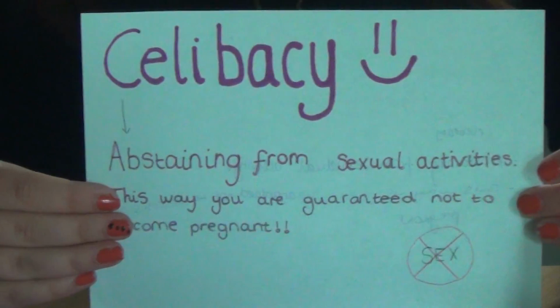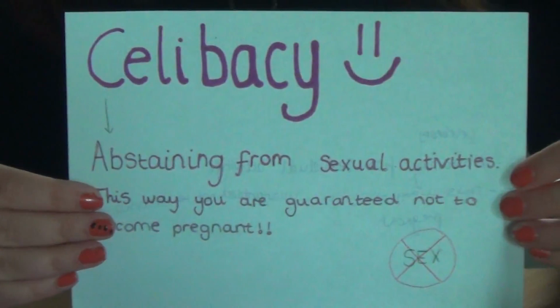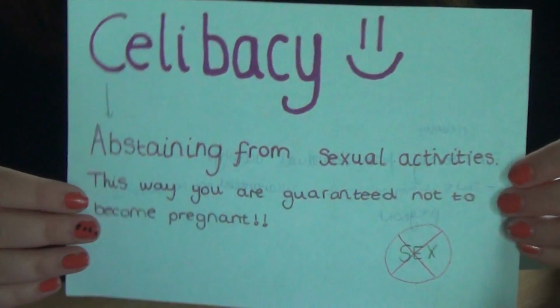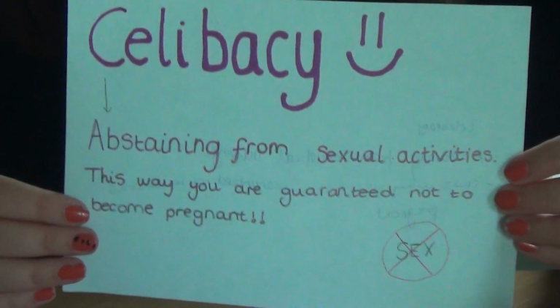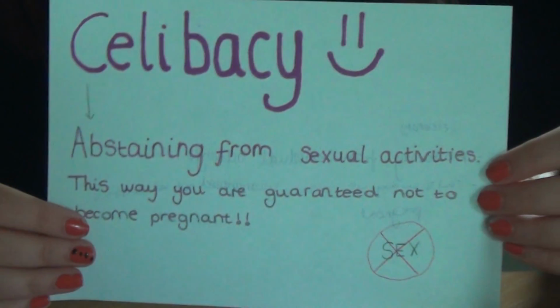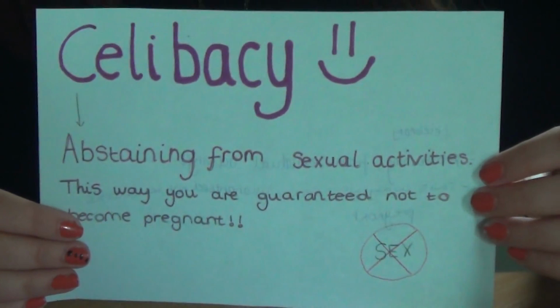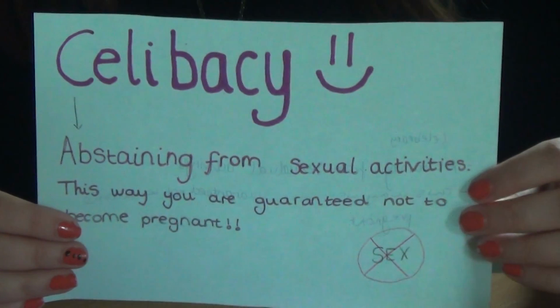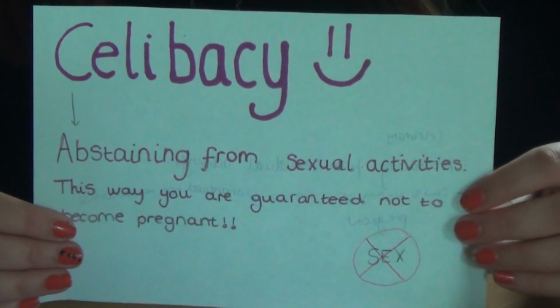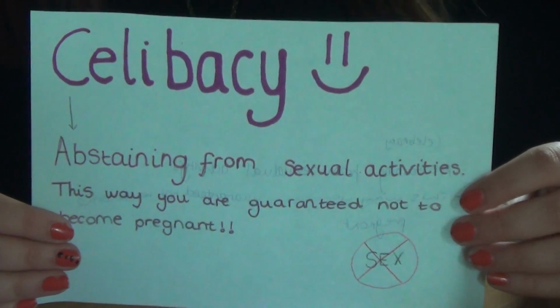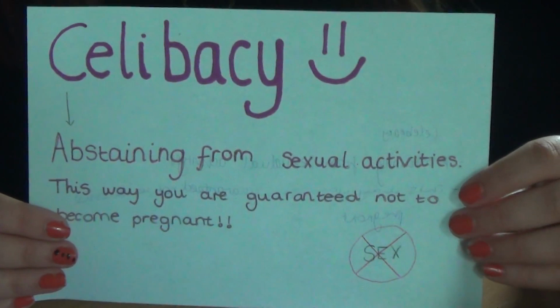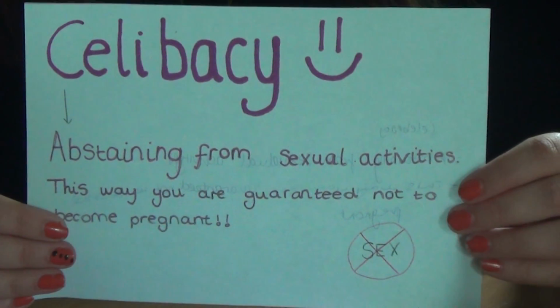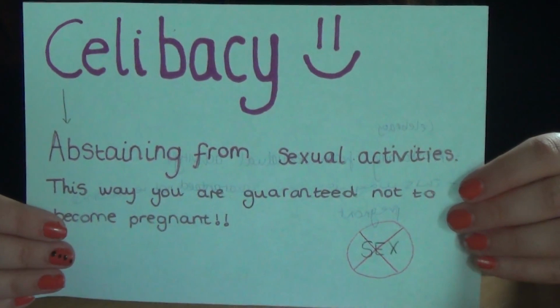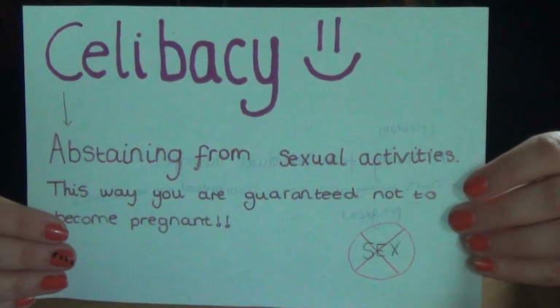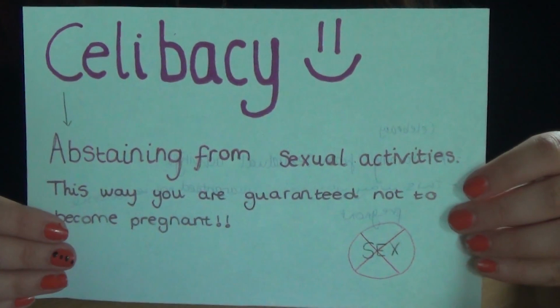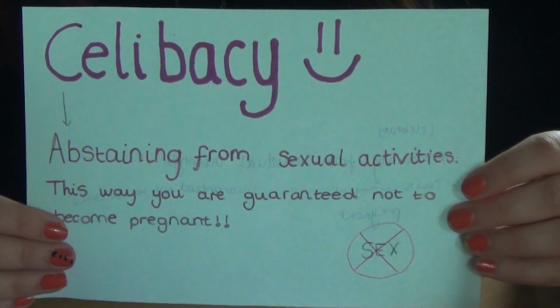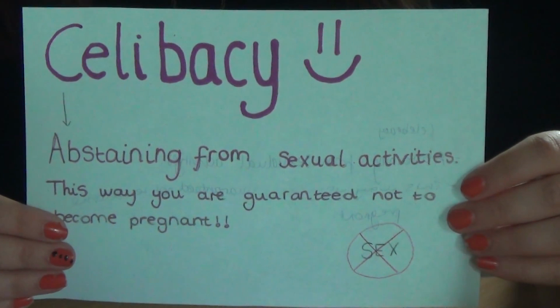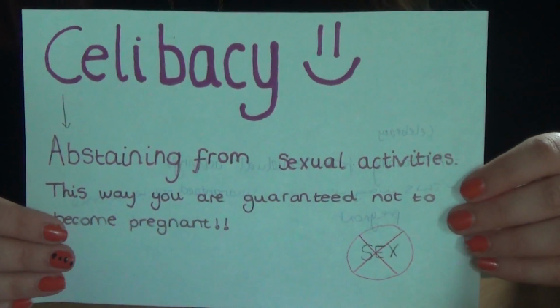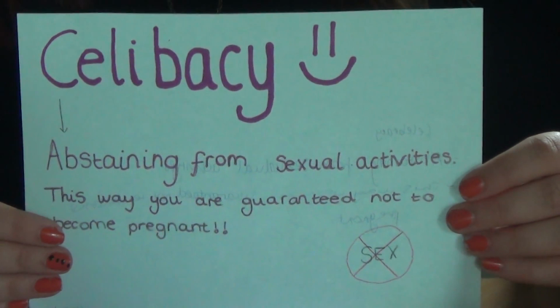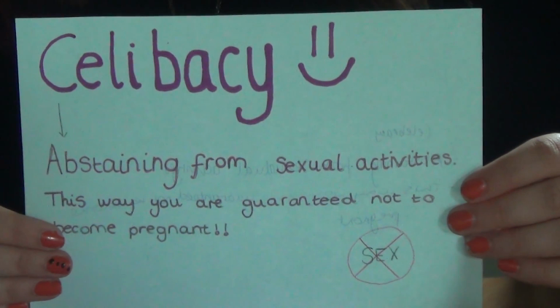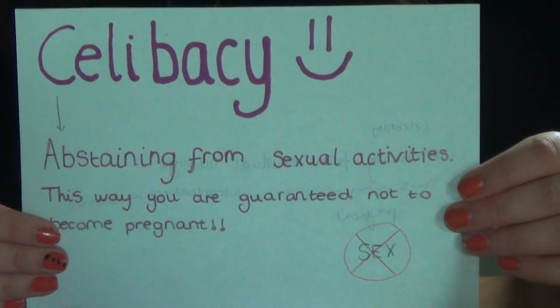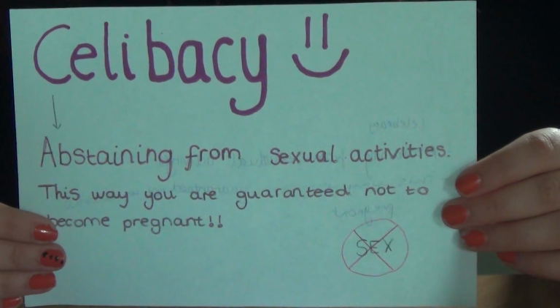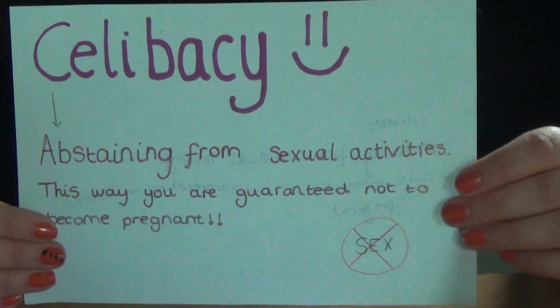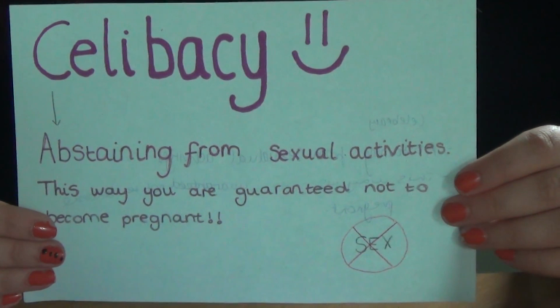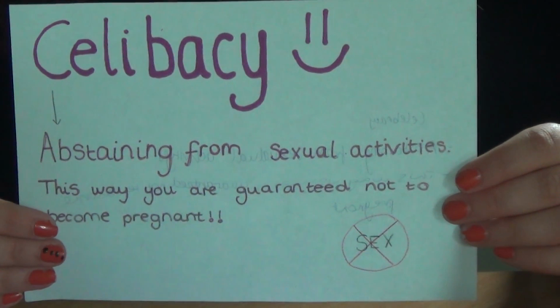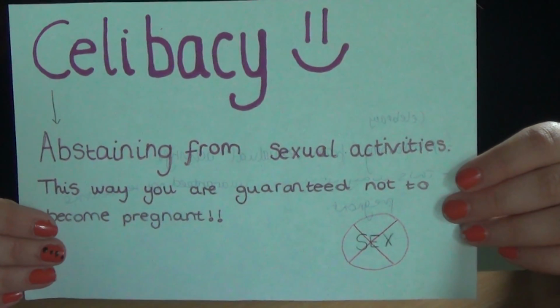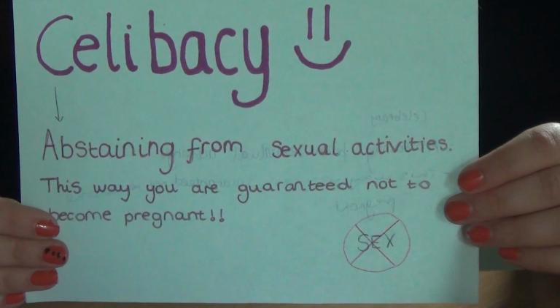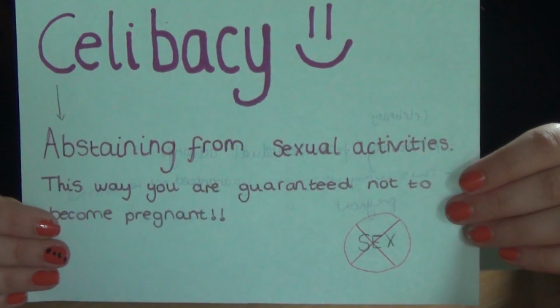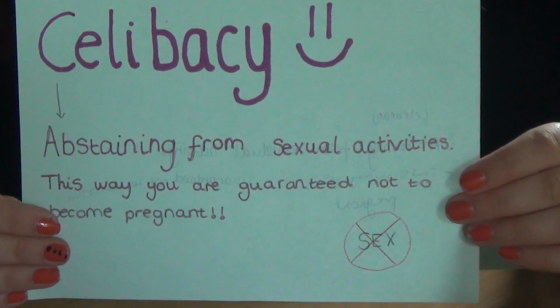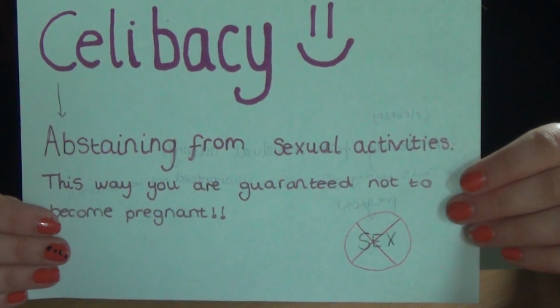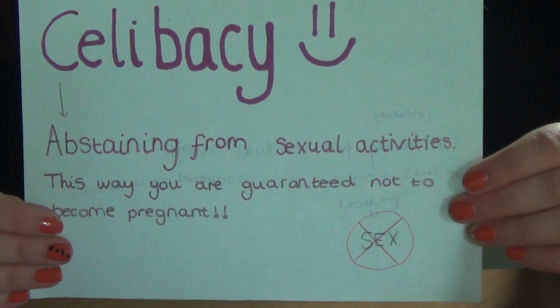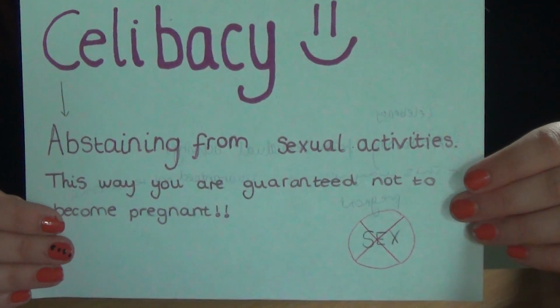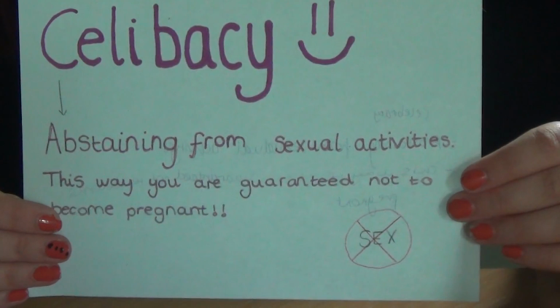Celibacy — abstaining from sexual activities. This way you are guaranteed not to become pregnant.